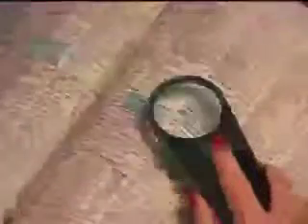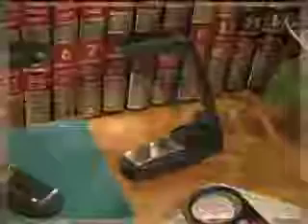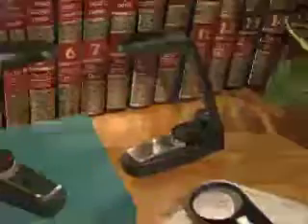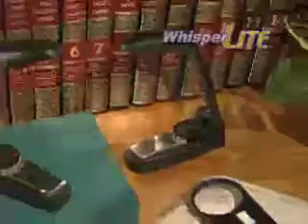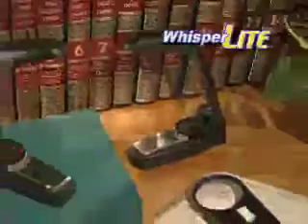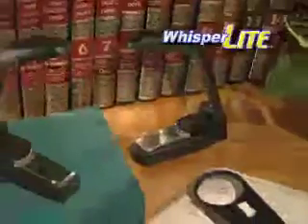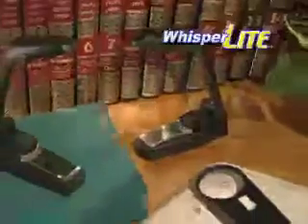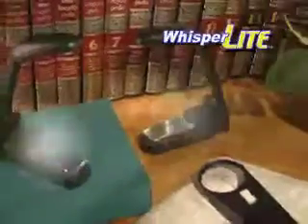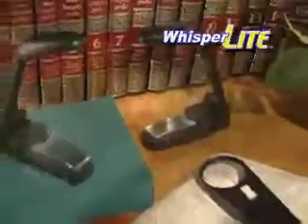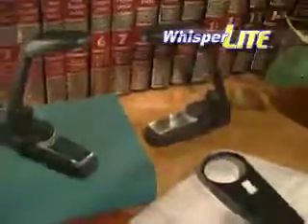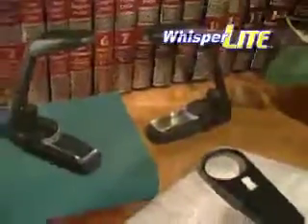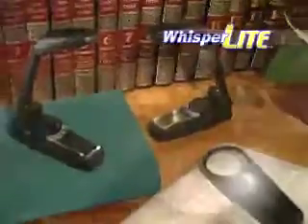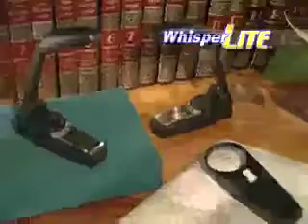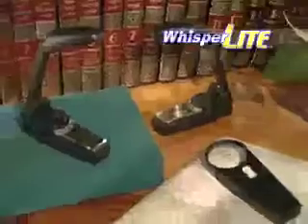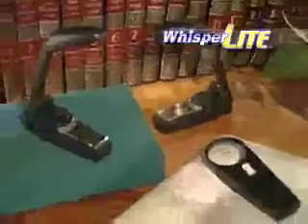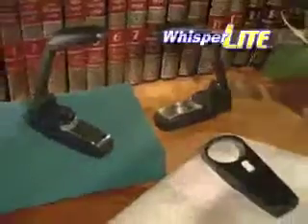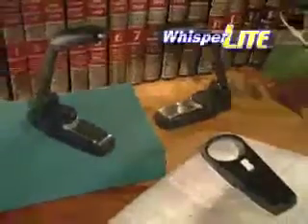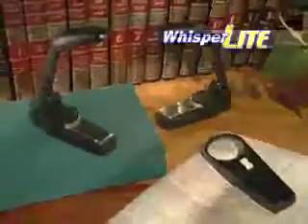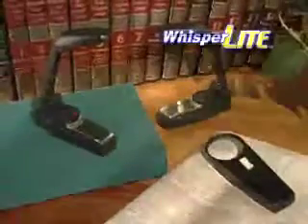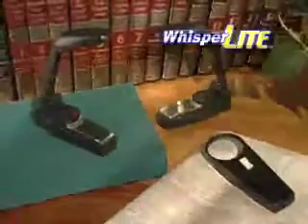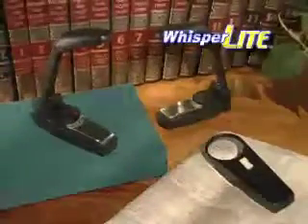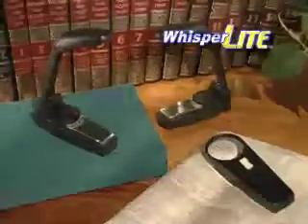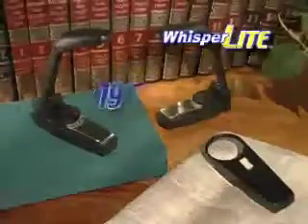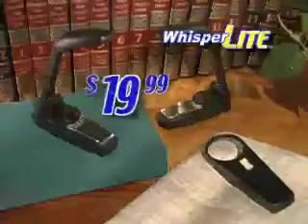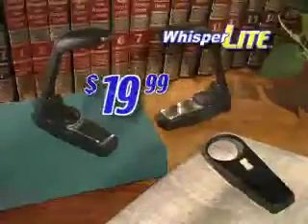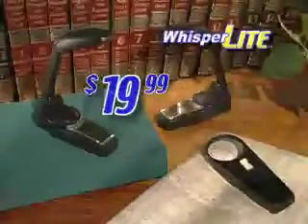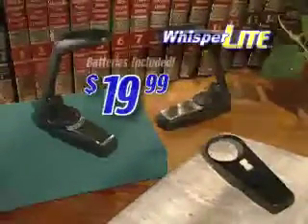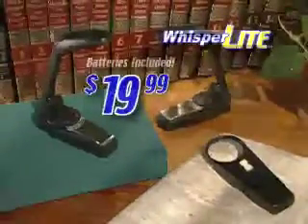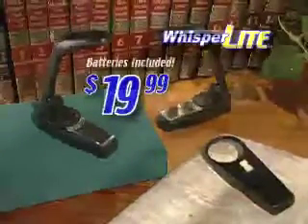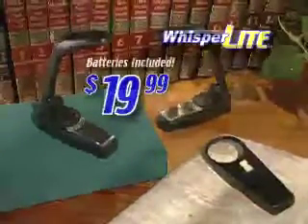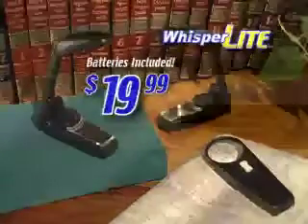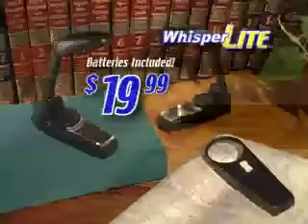You get everything — the two Whisperlights plus the free lighted magnifier for just $19.99. Call now.